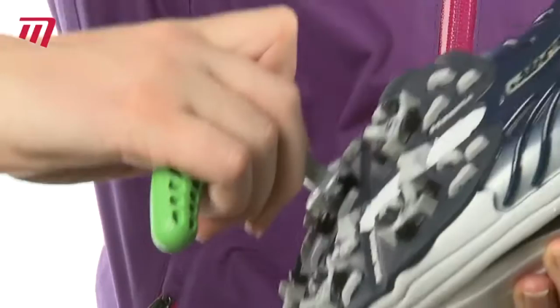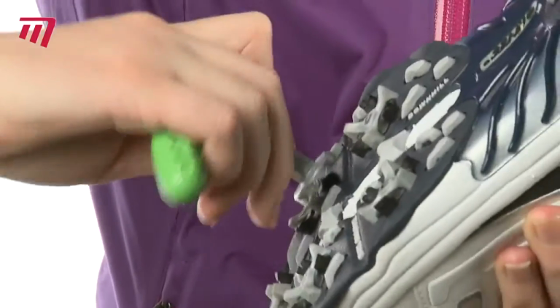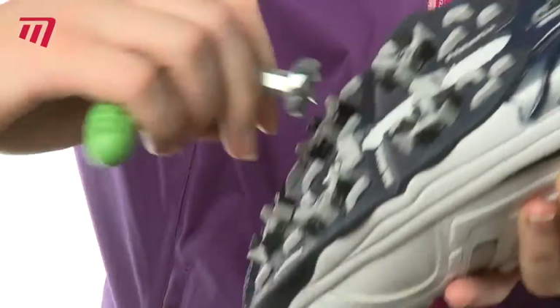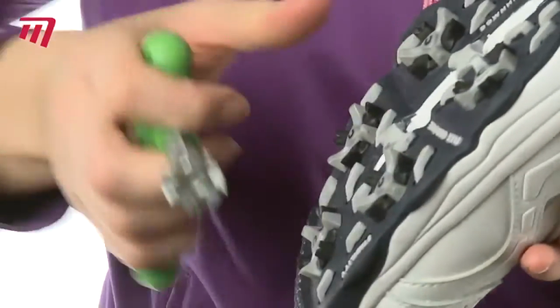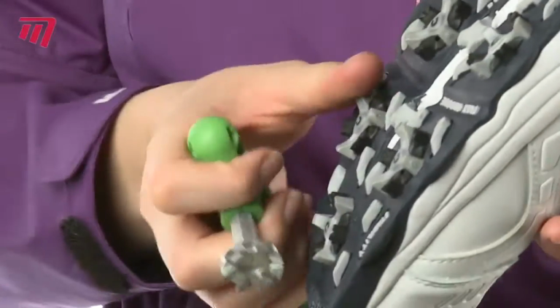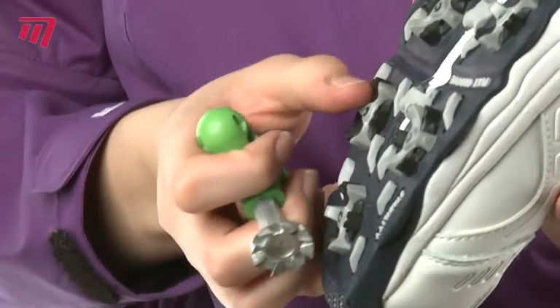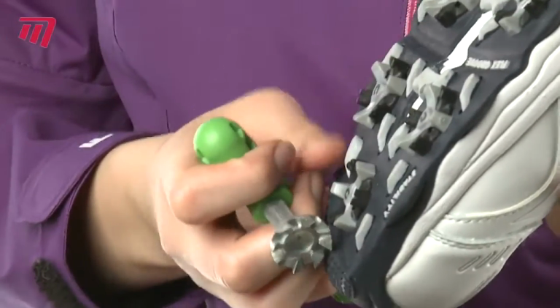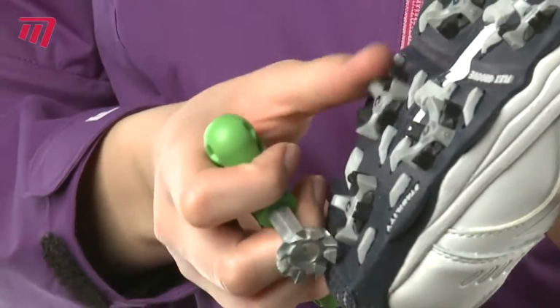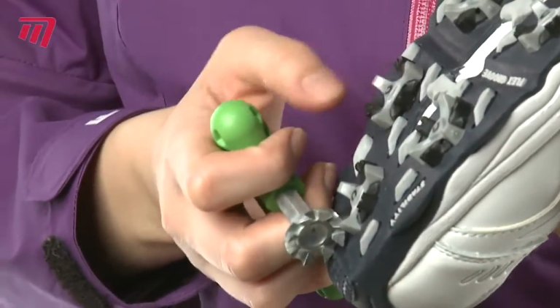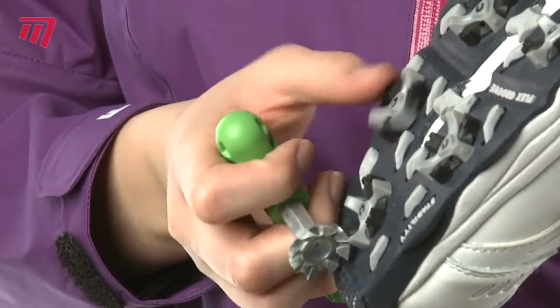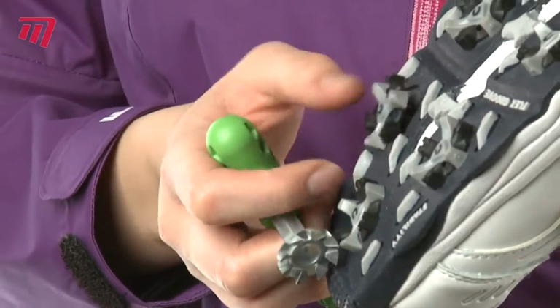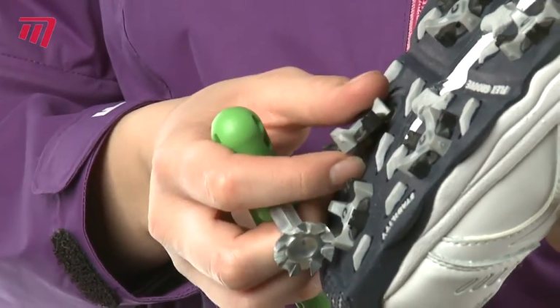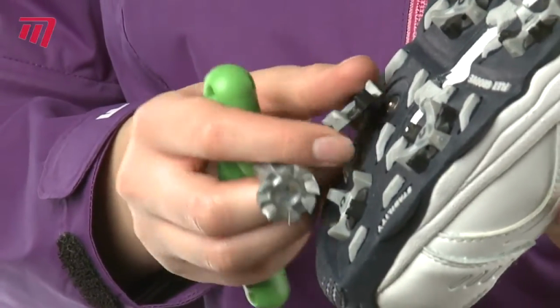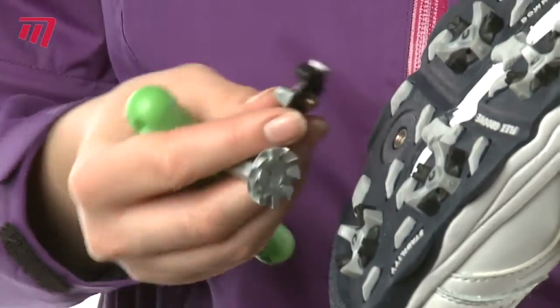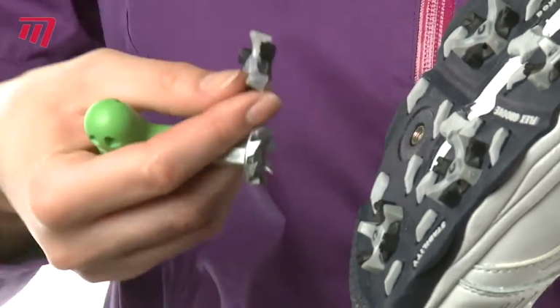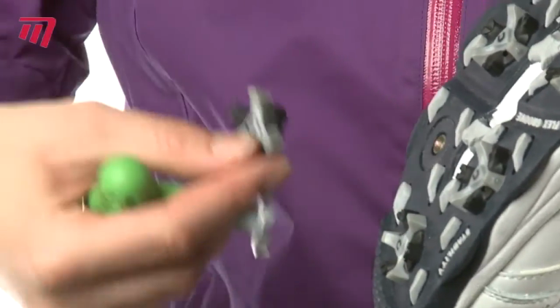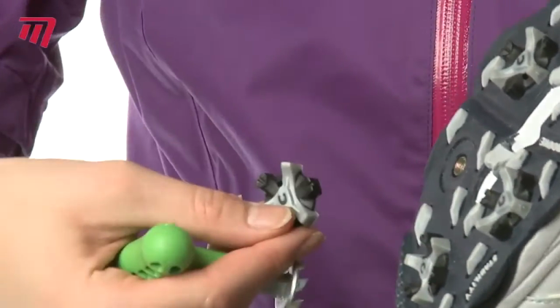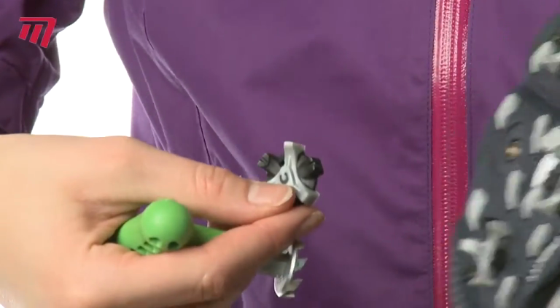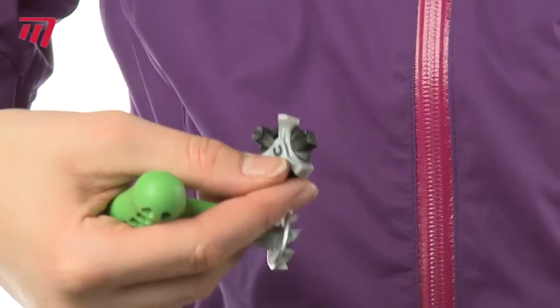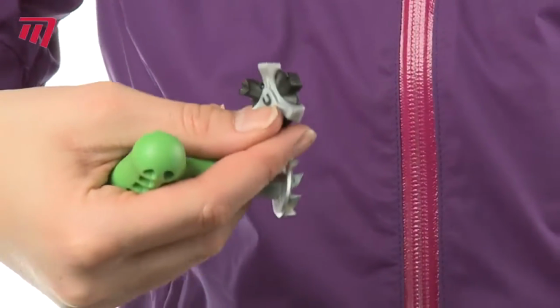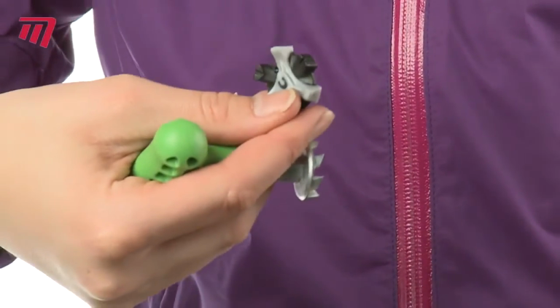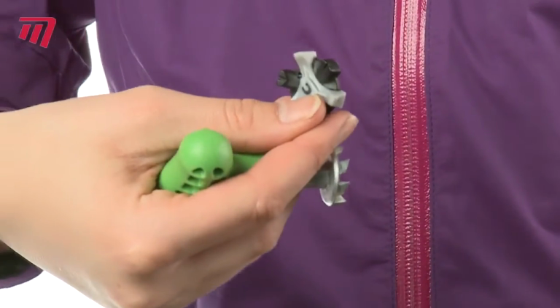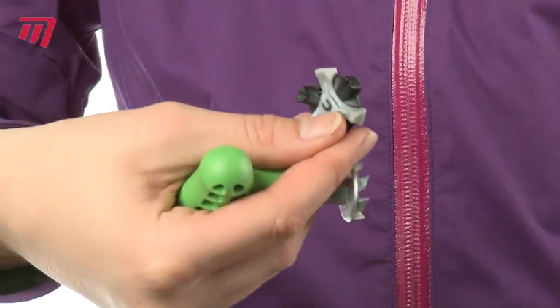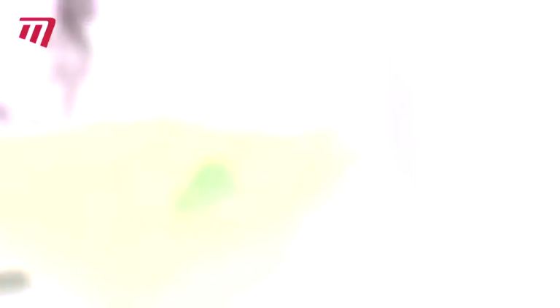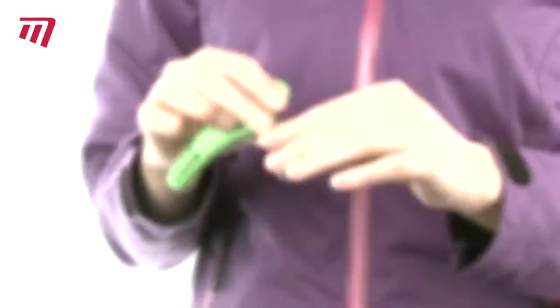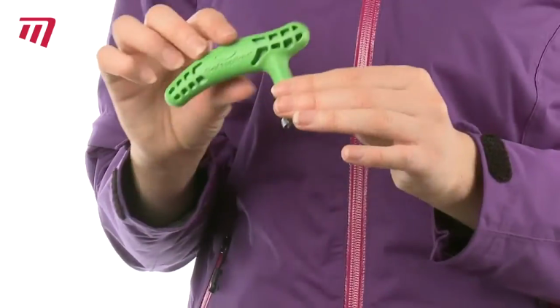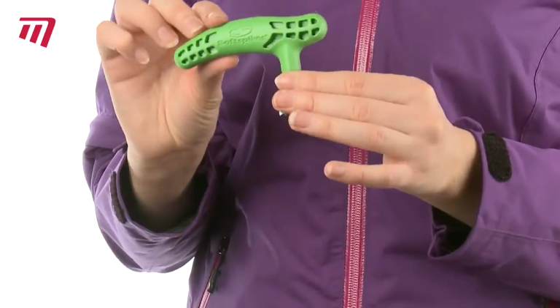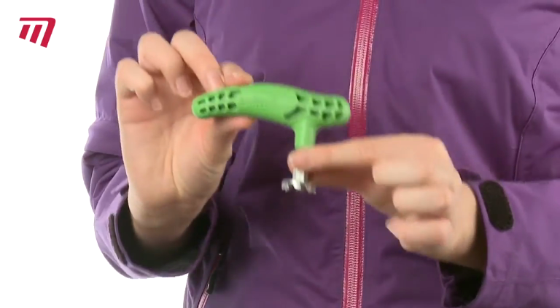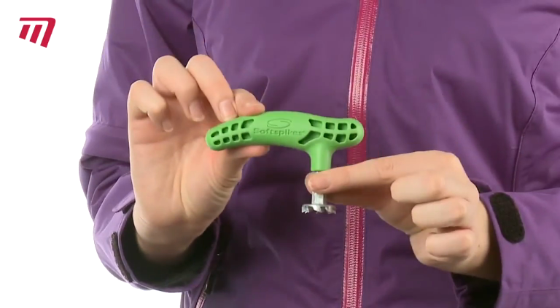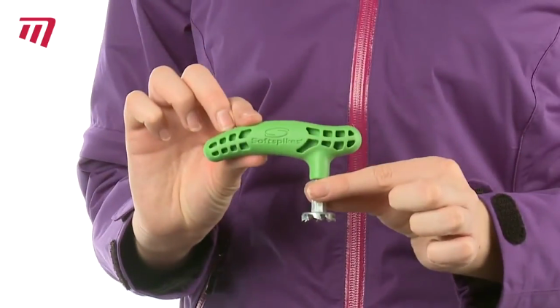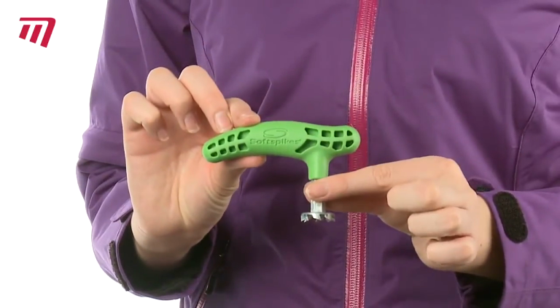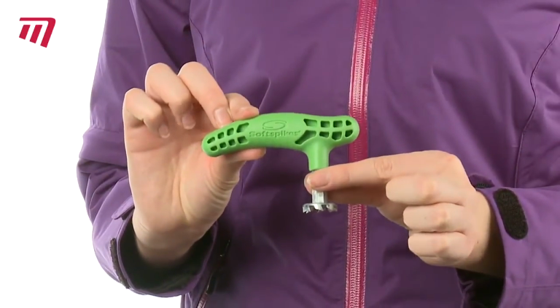No matter what cleat fixing you use, the Cleat Ripper will get them off your shoes. What are you waiting for?